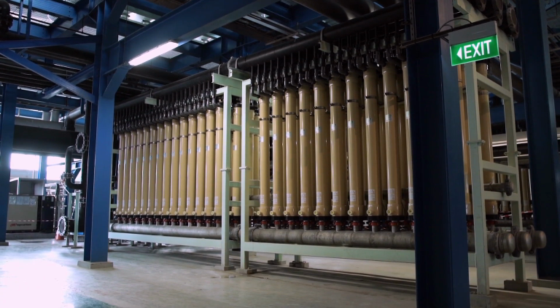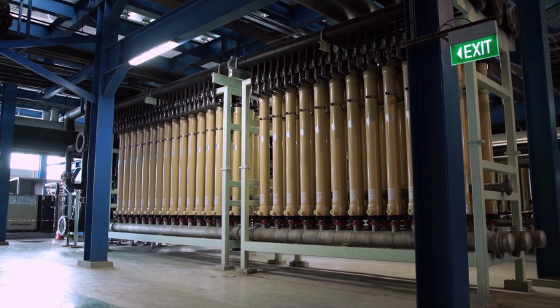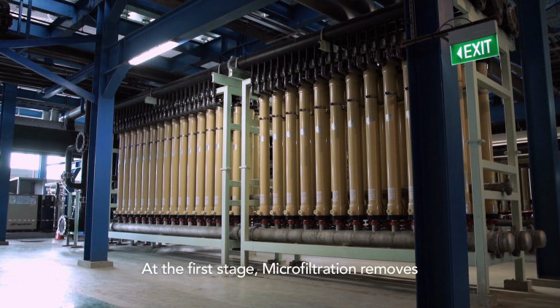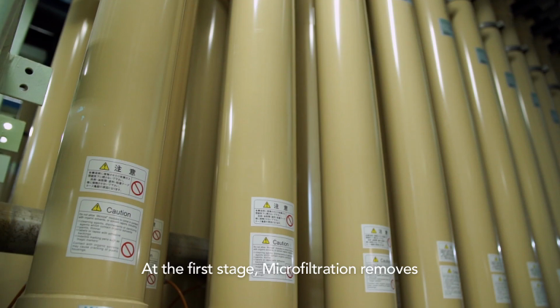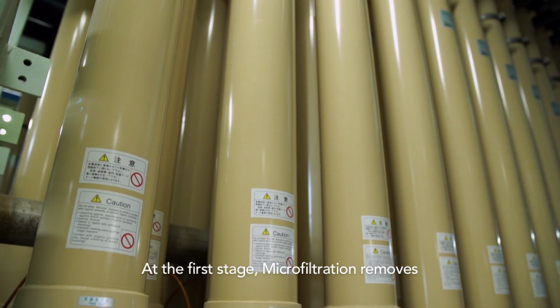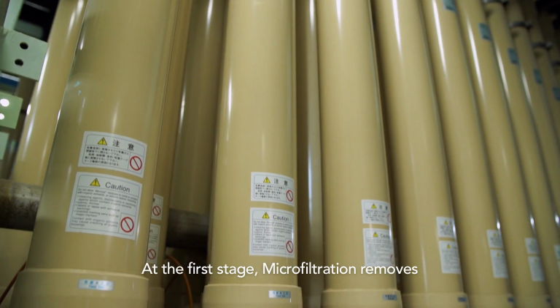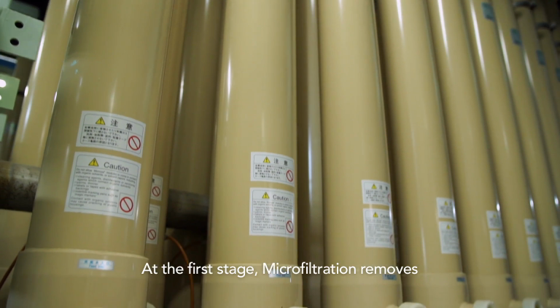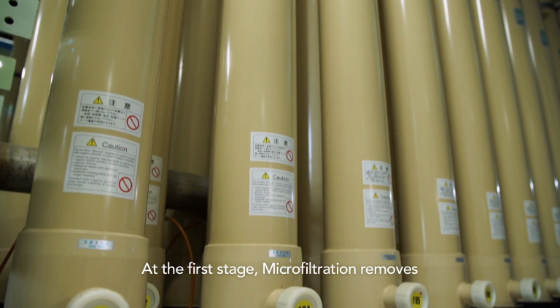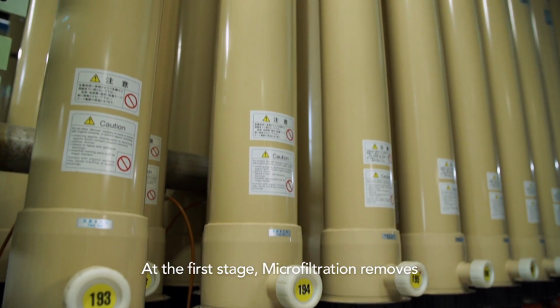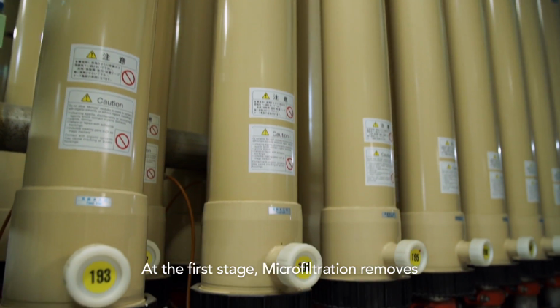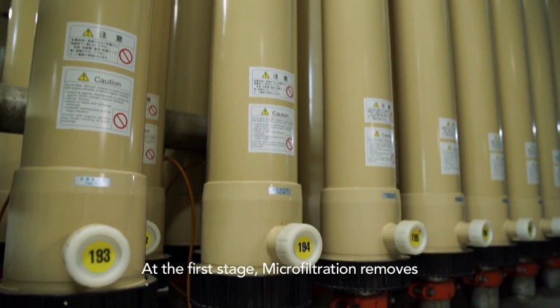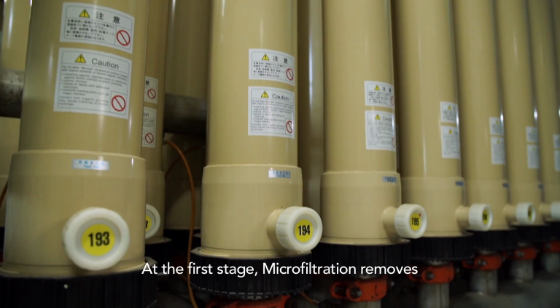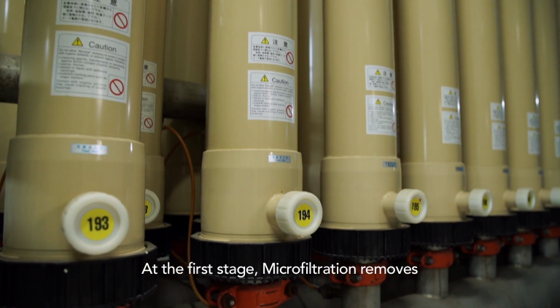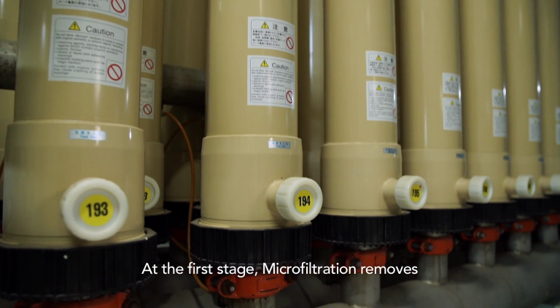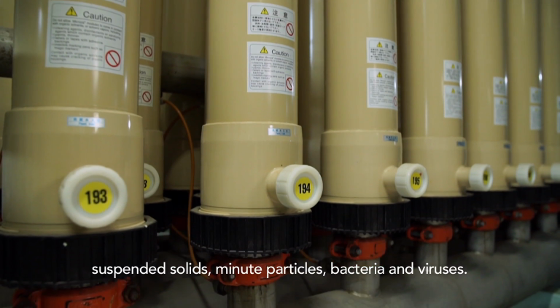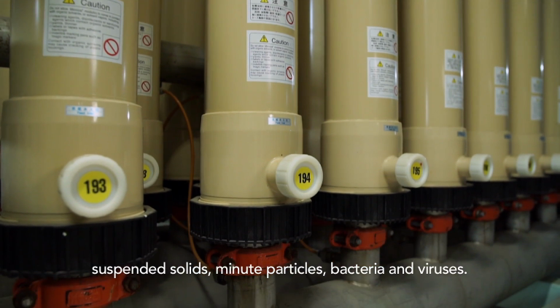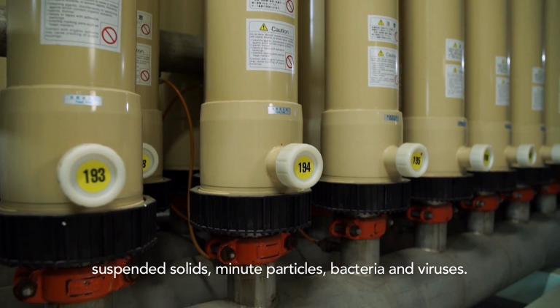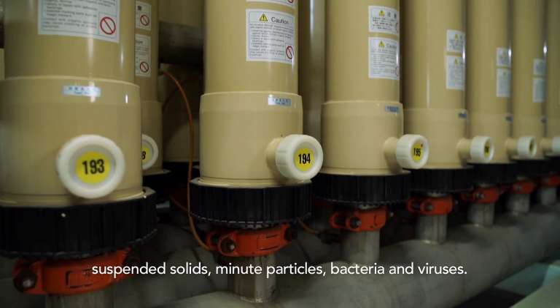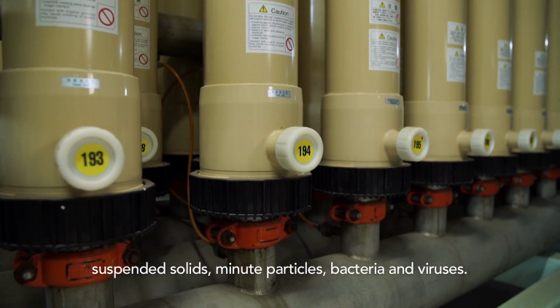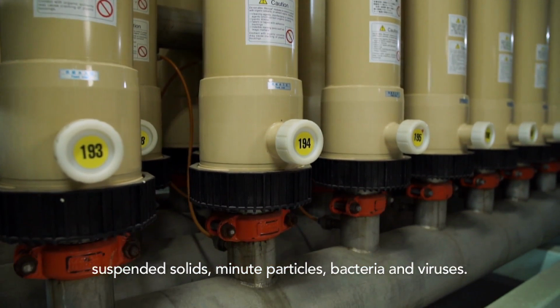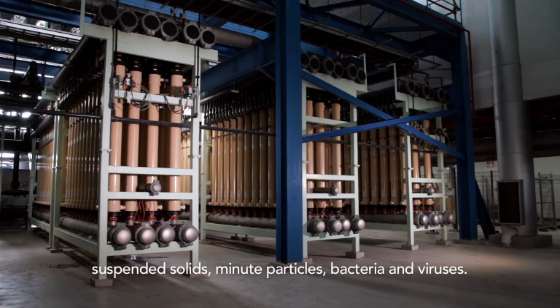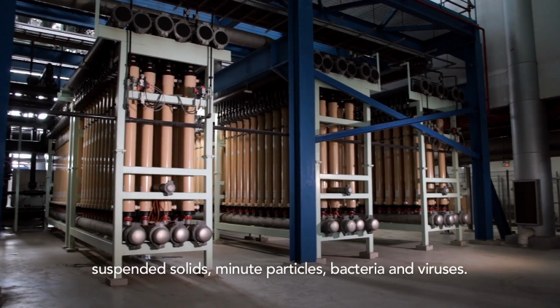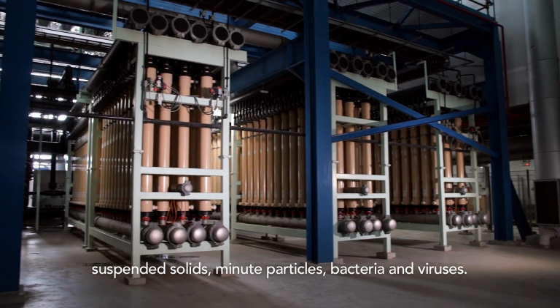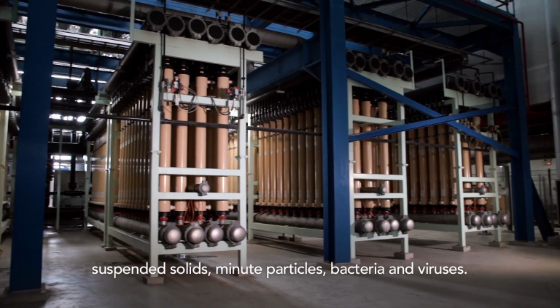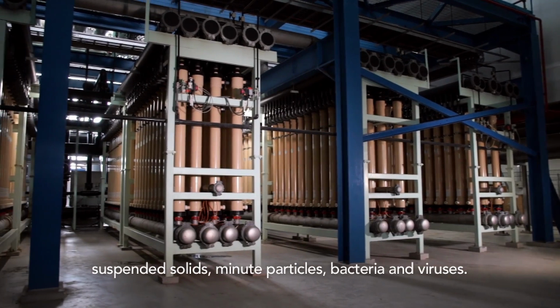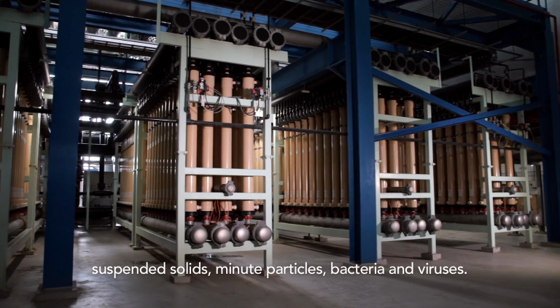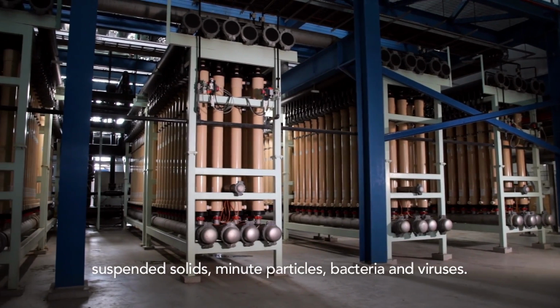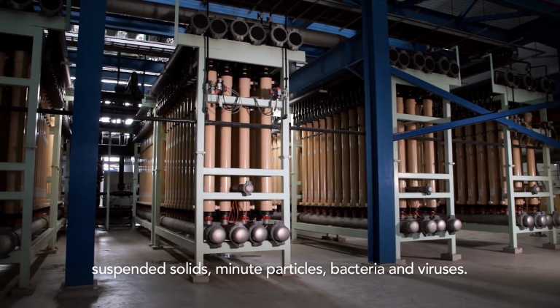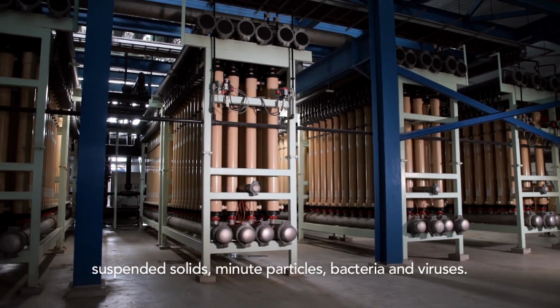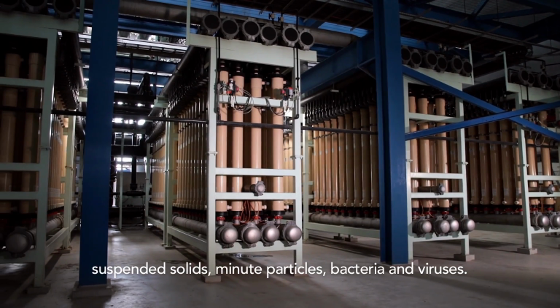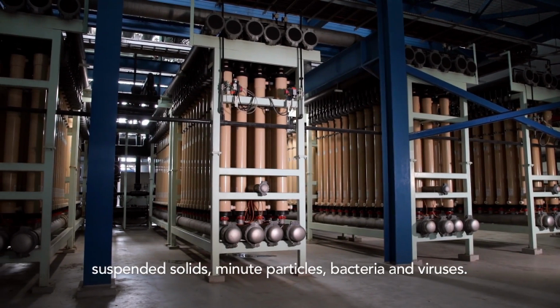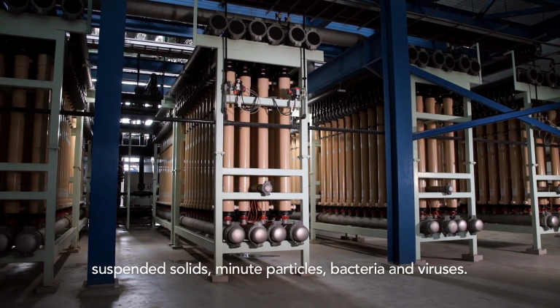At the first stage, microfiltration removes suspended solids, minute particles, bacteria and viruses.